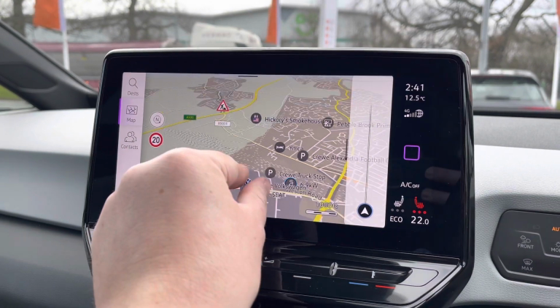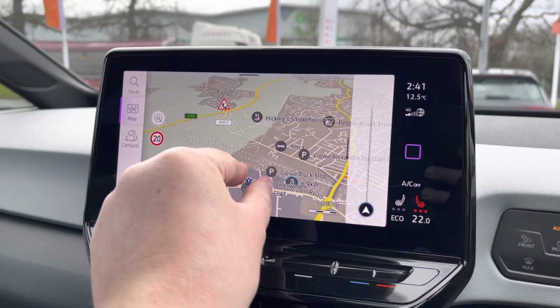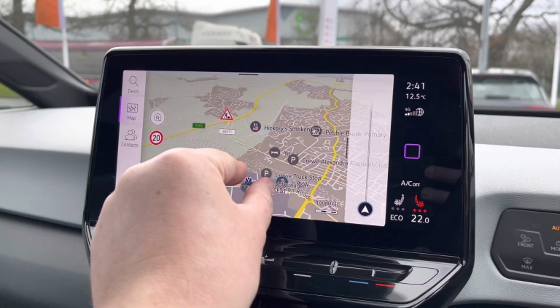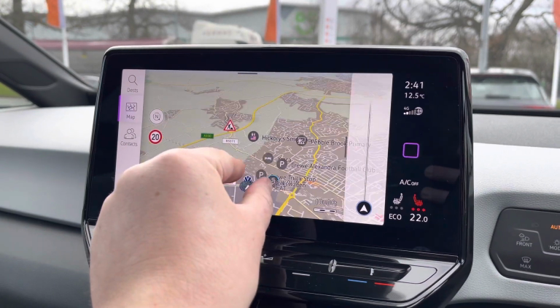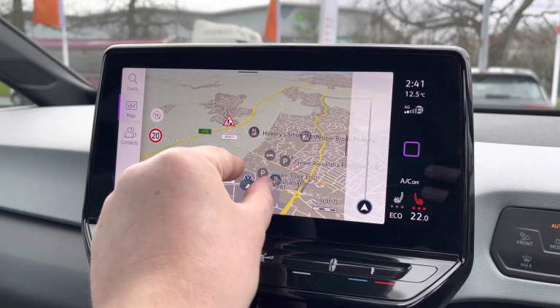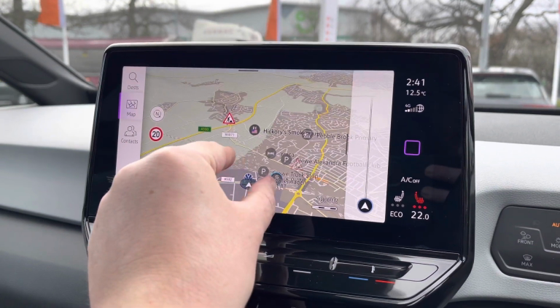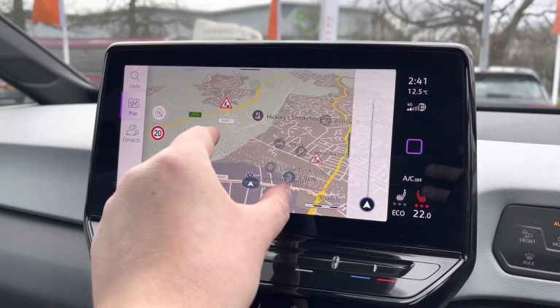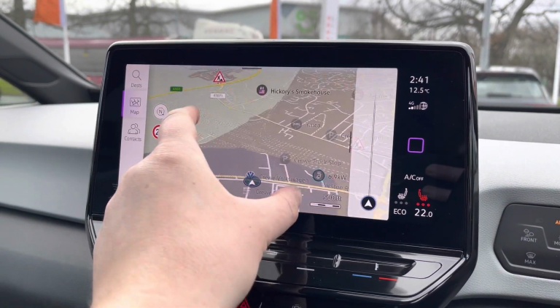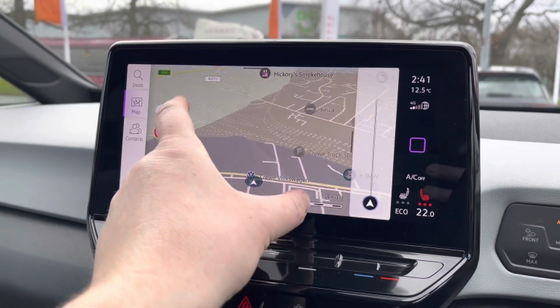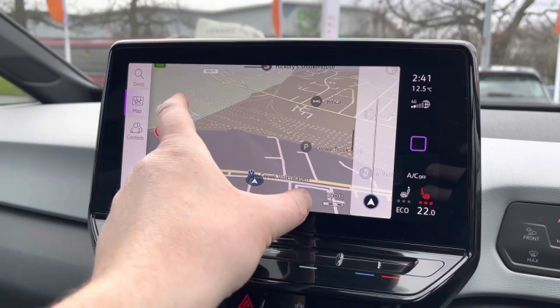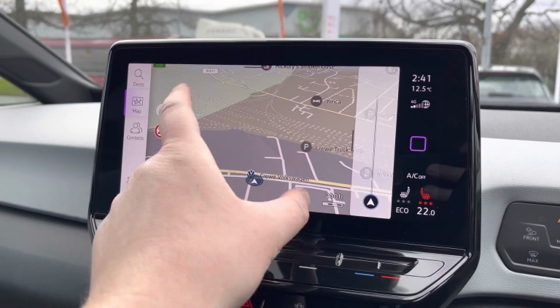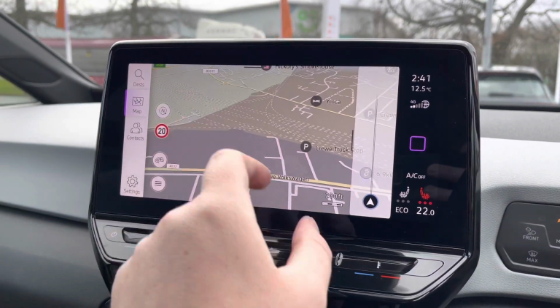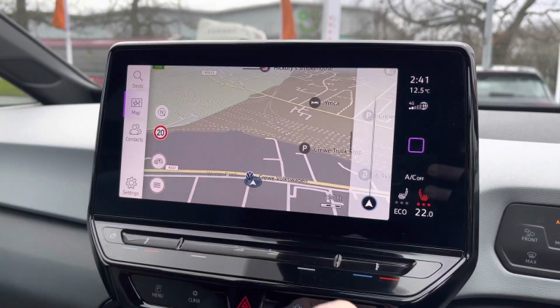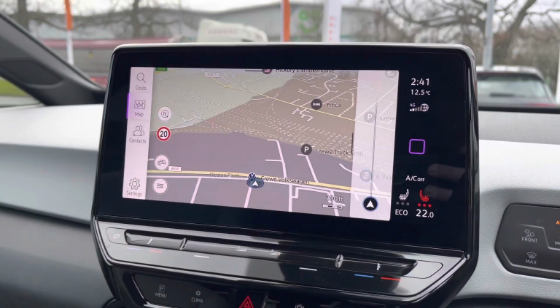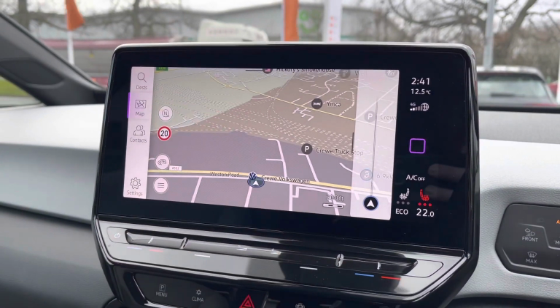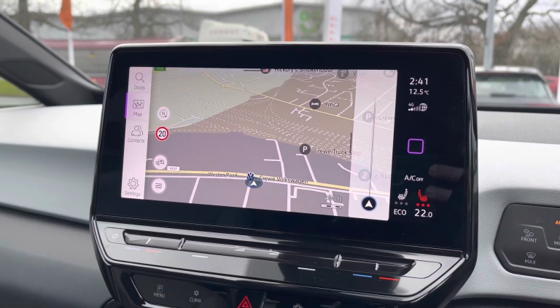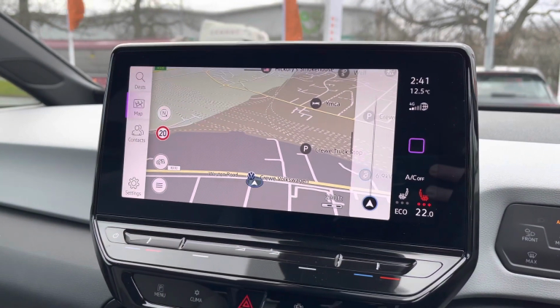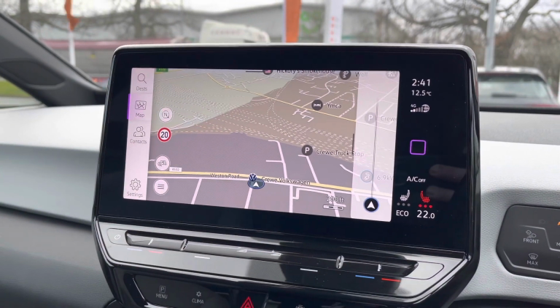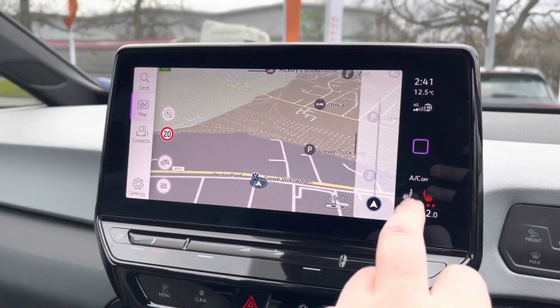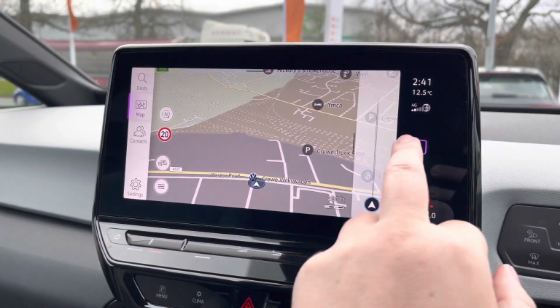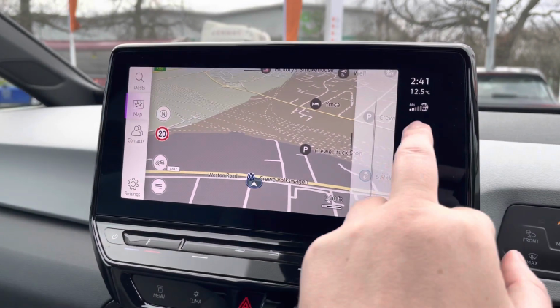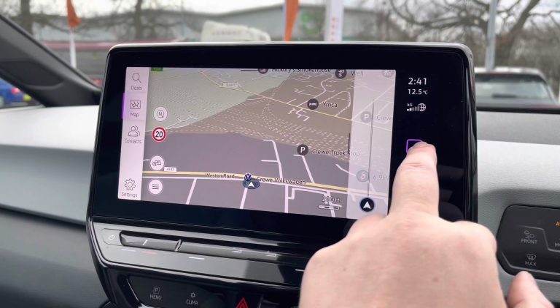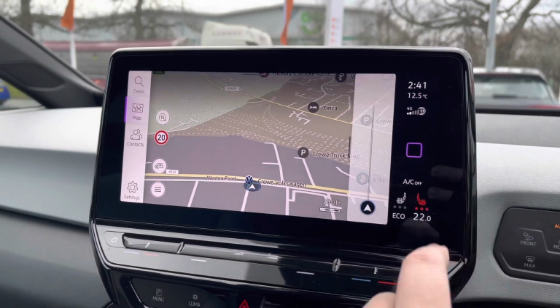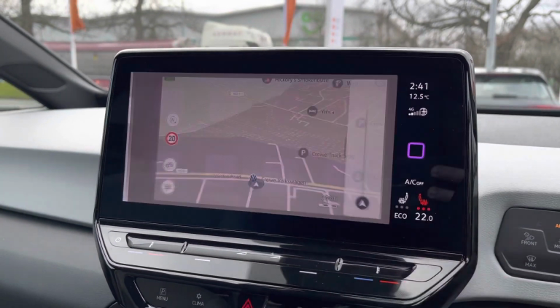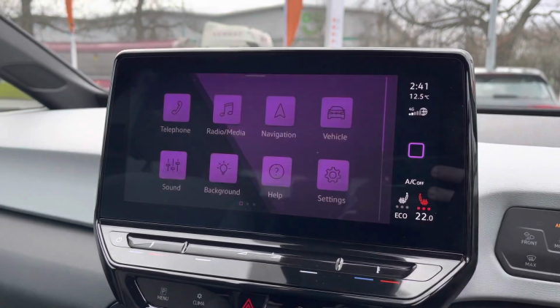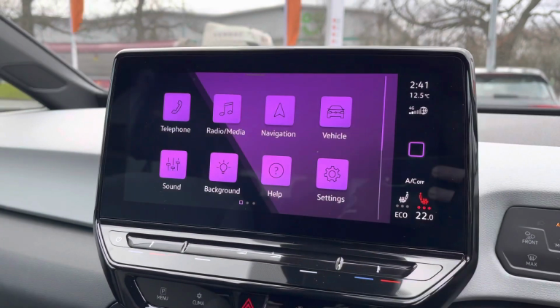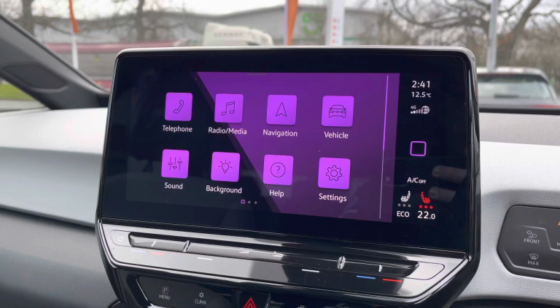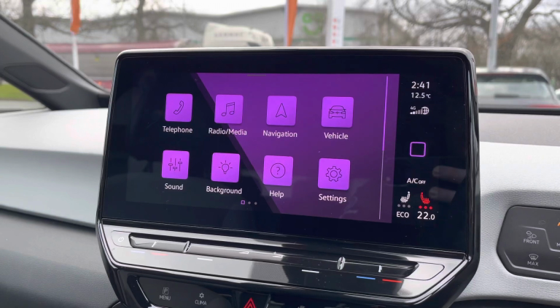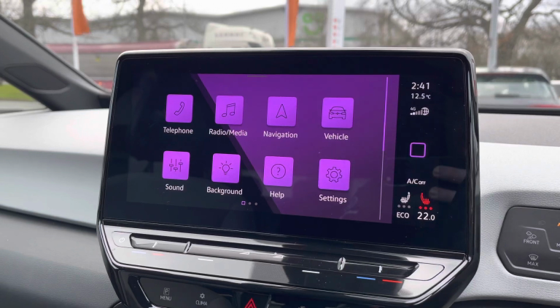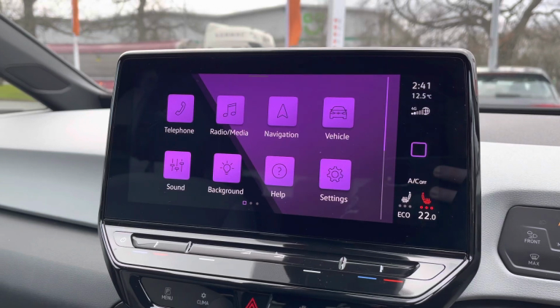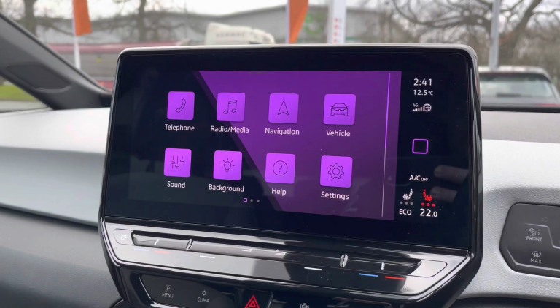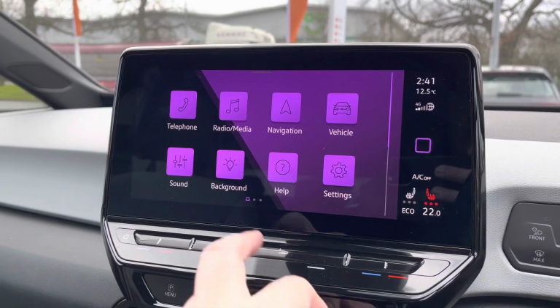Sat nav is fitted to this car, so it's nice and easy to use, and it also shows points of interest such as car parks, restaurants and much more.